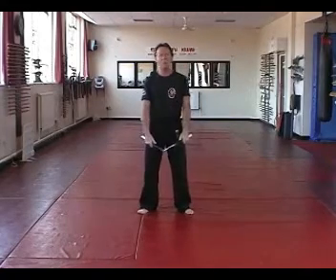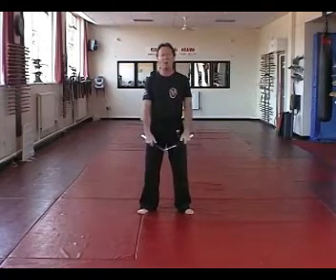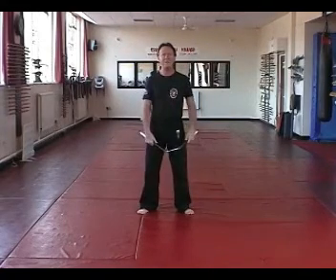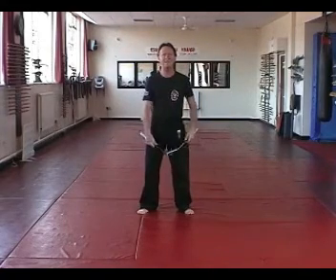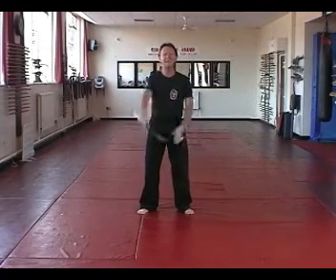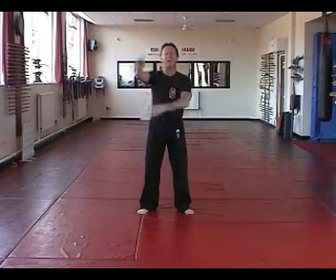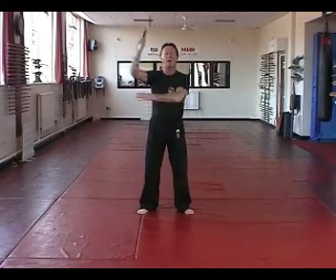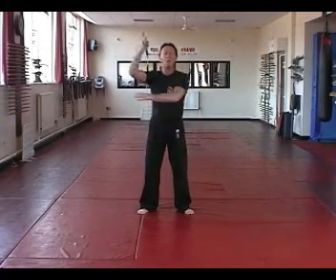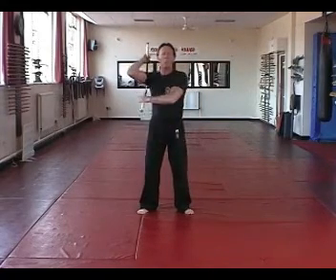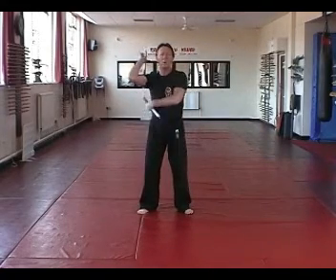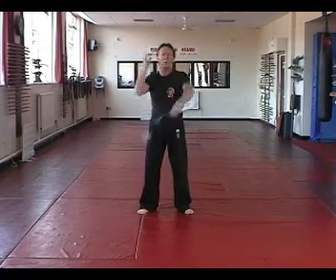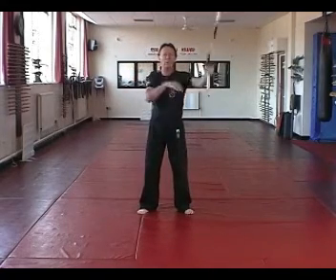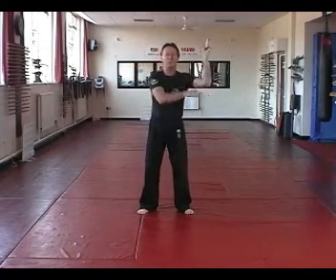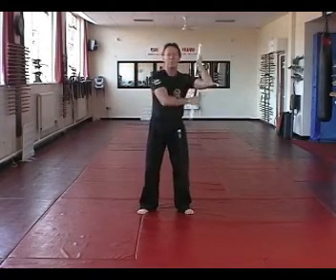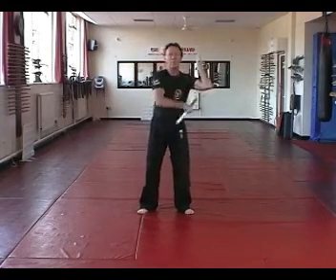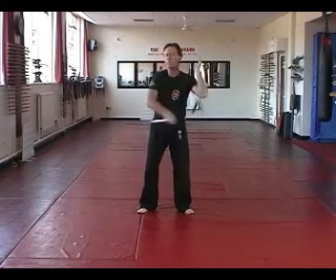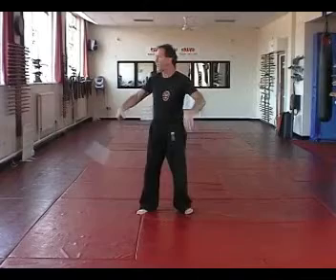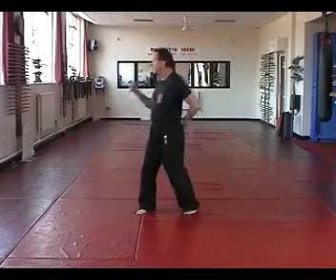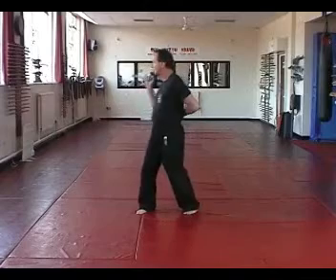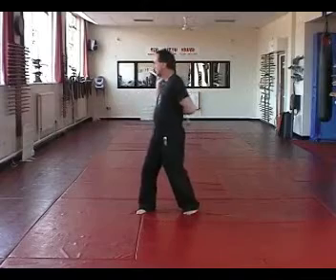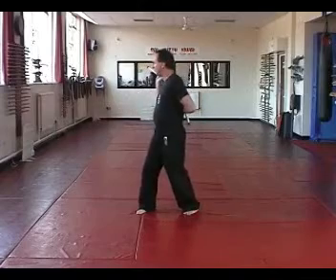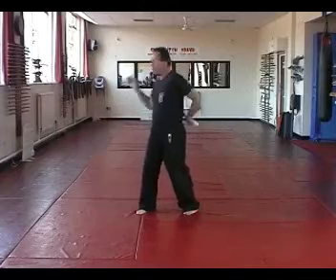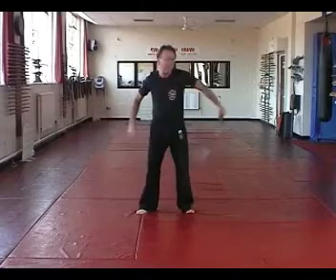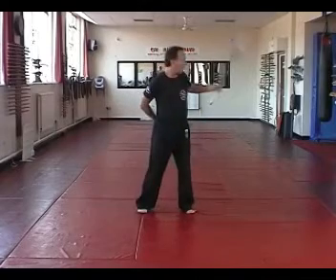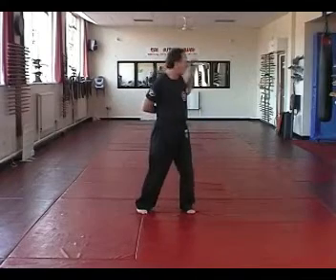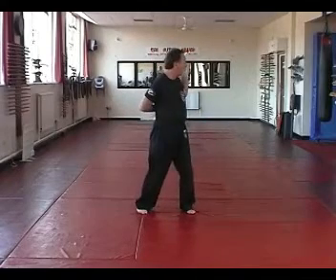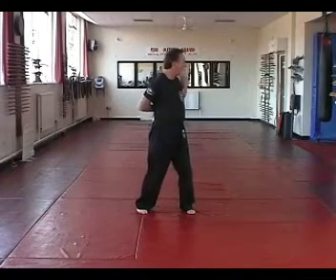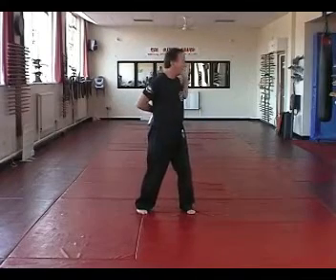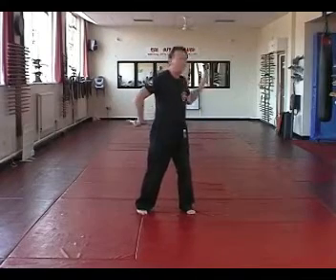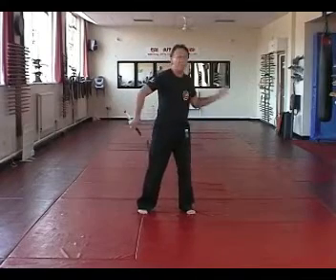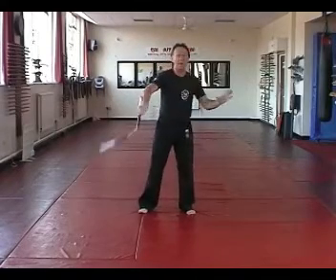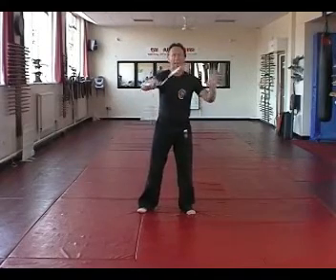Combine these together: one front, one front, turn, one back, one back.